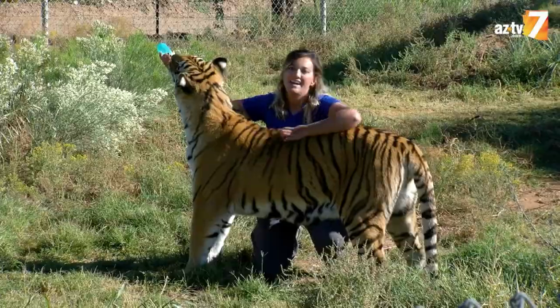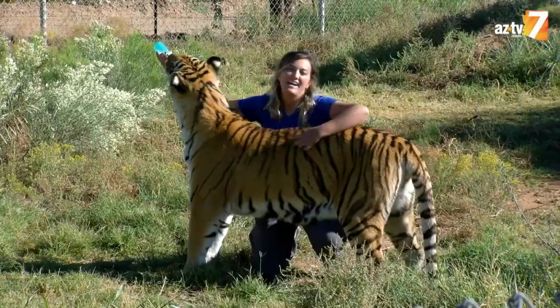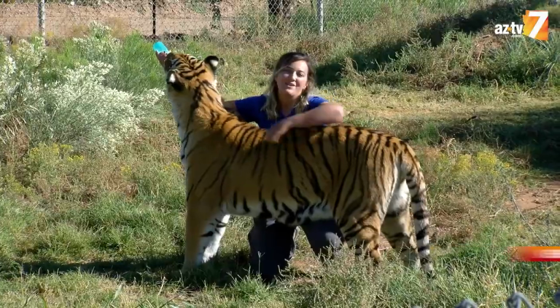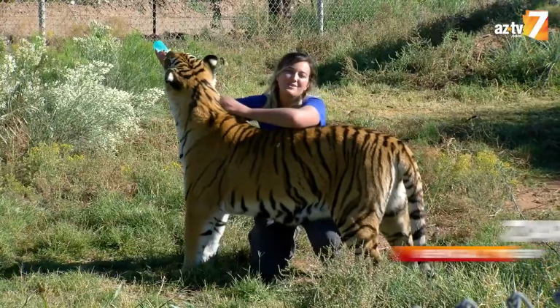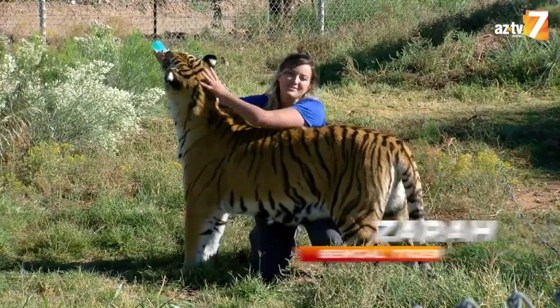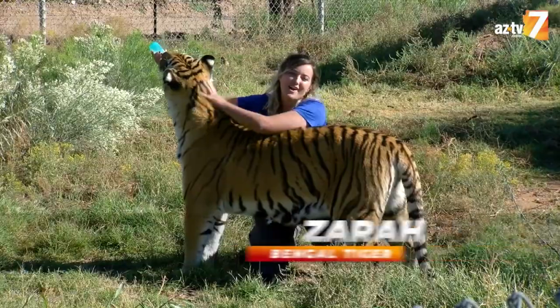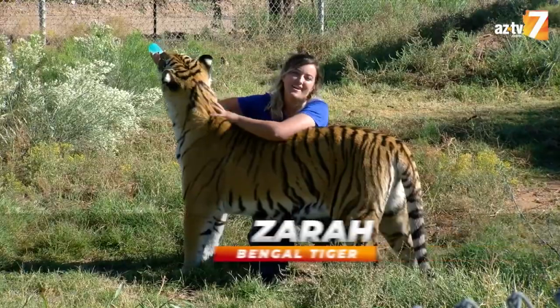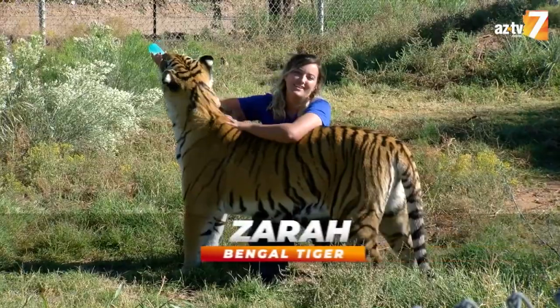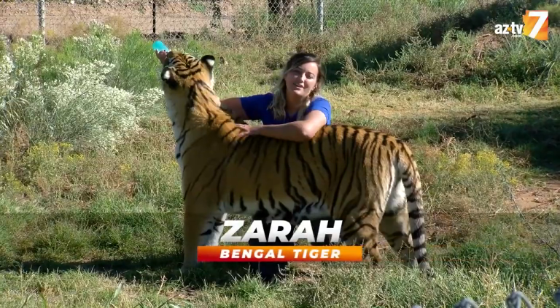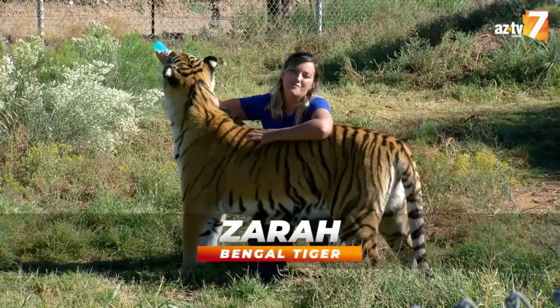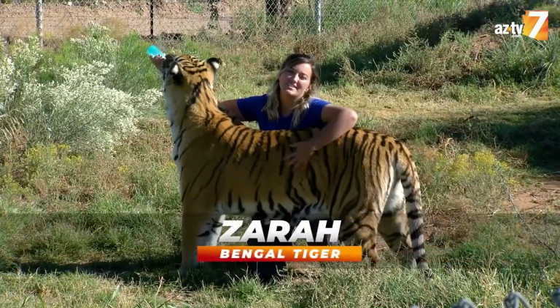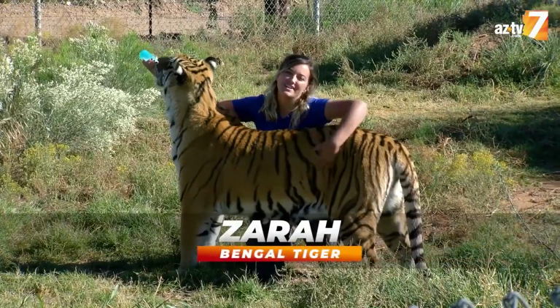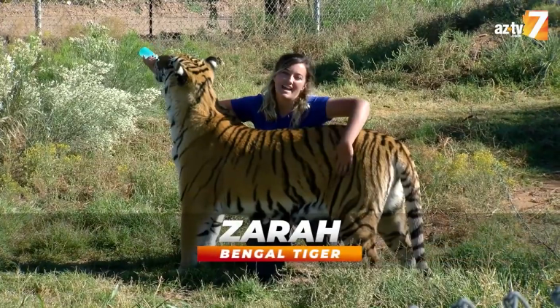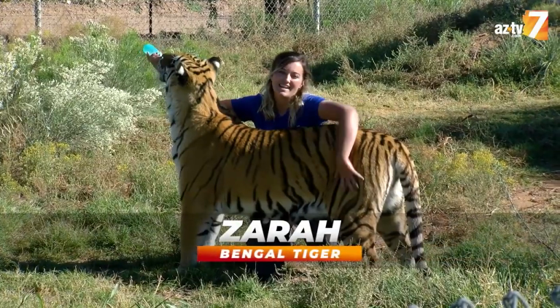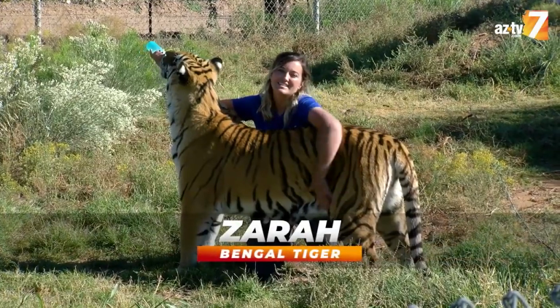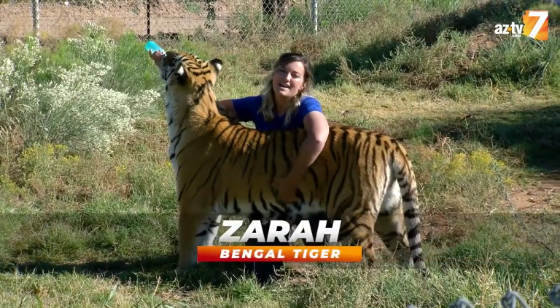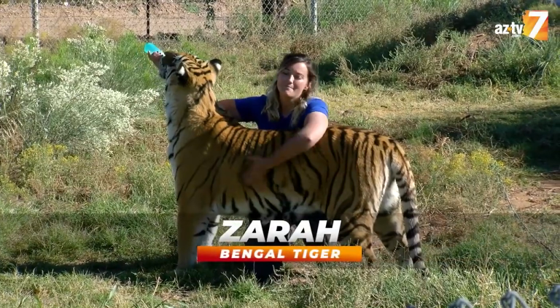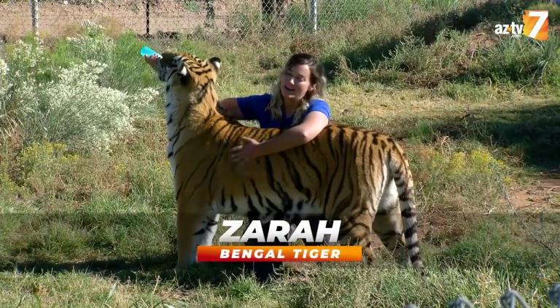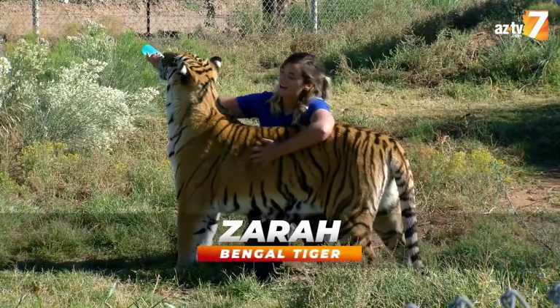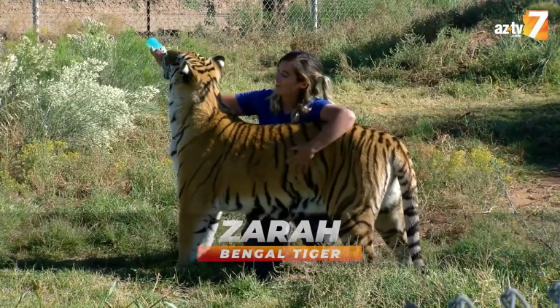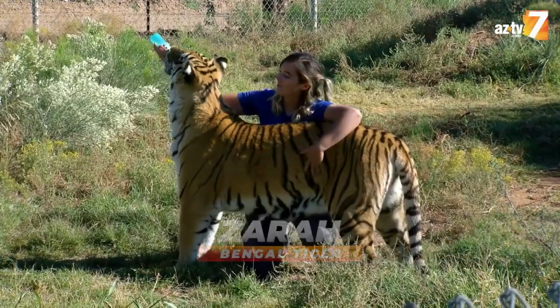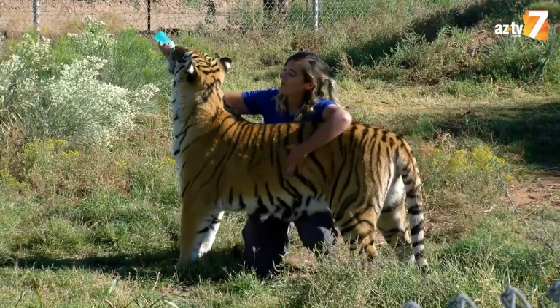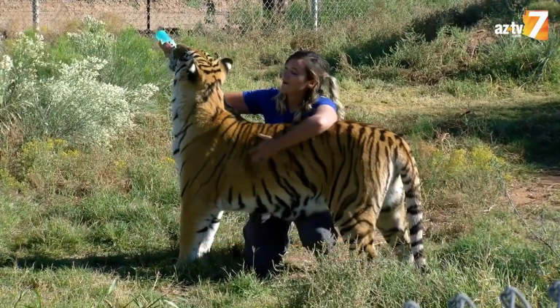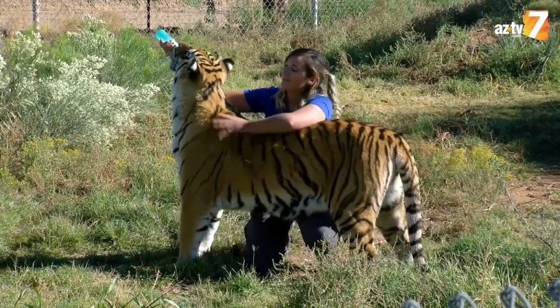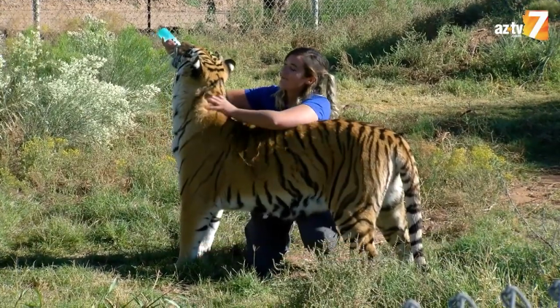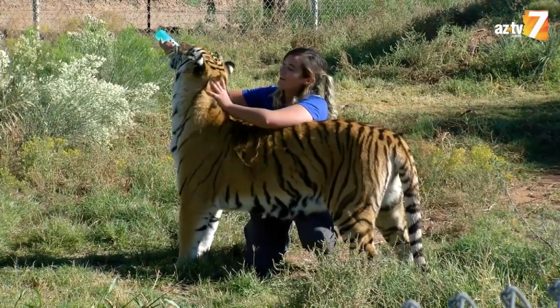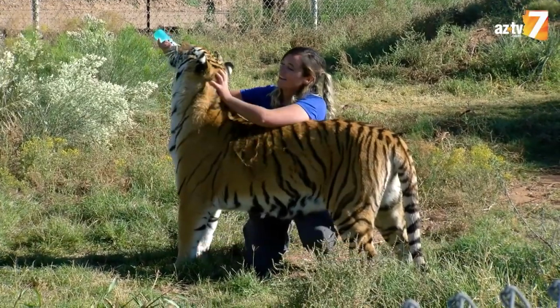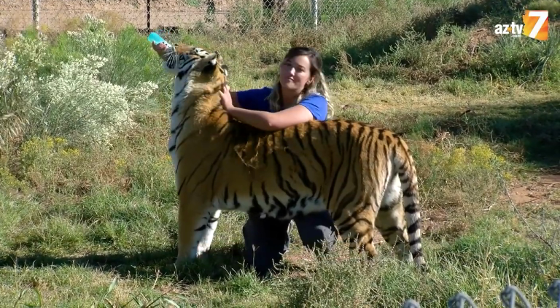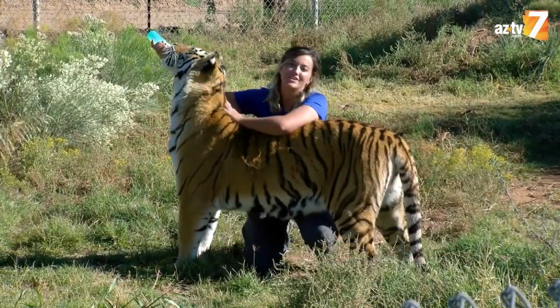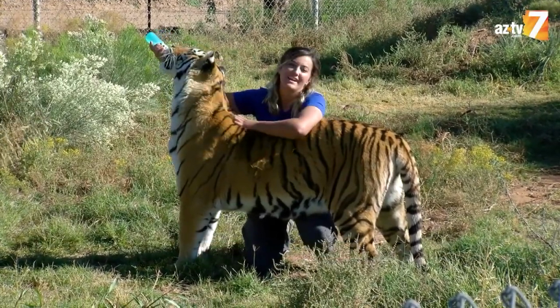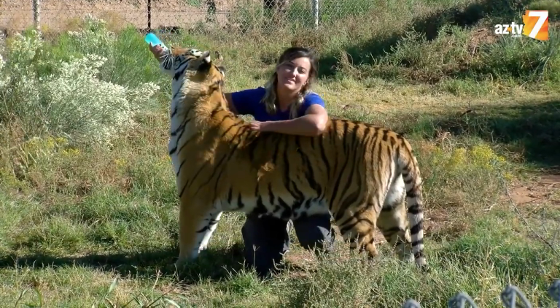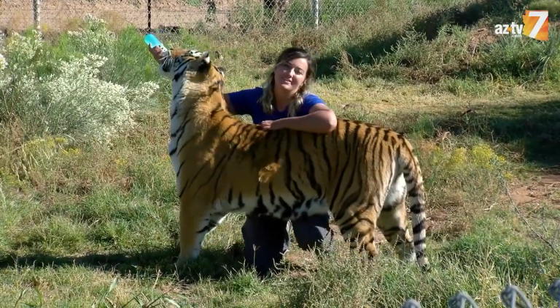And now you know Zahra, and you can come visit her at any time at Out of Africa Wildlife Park in Camp Verde, Arizona.